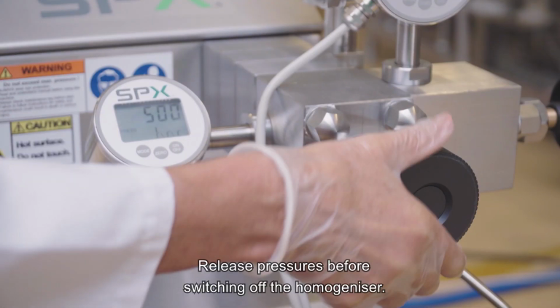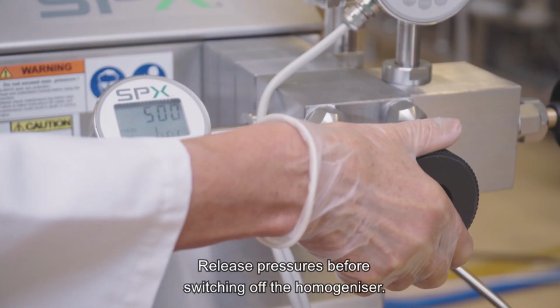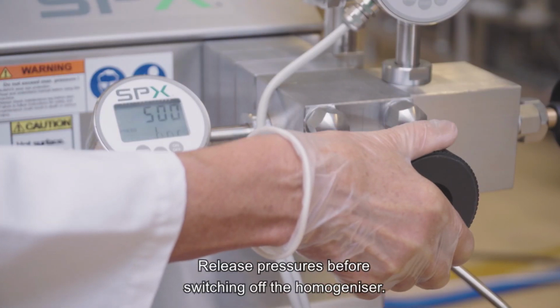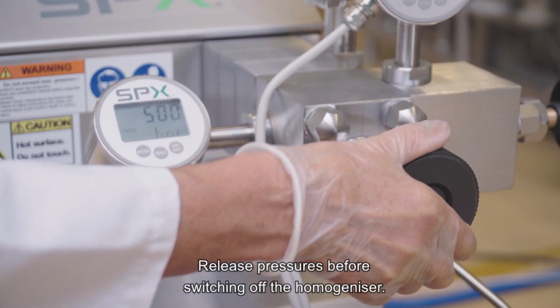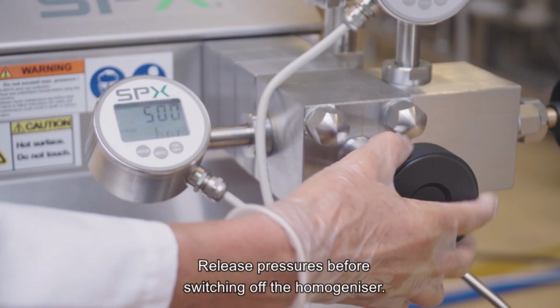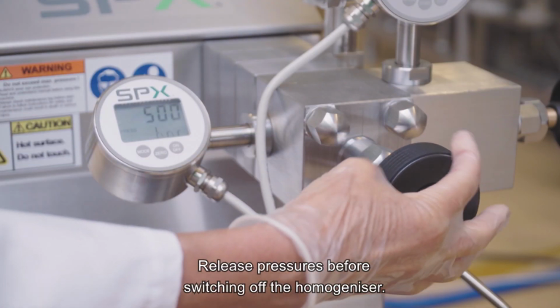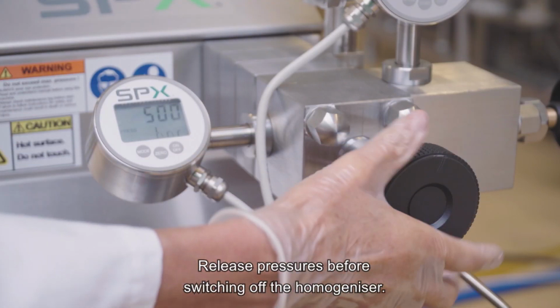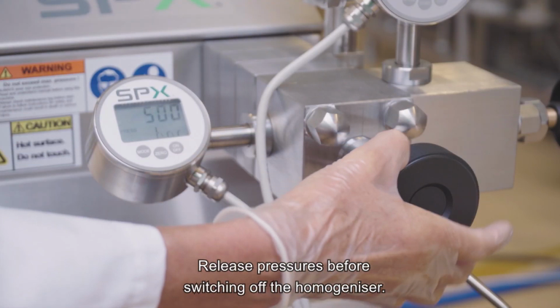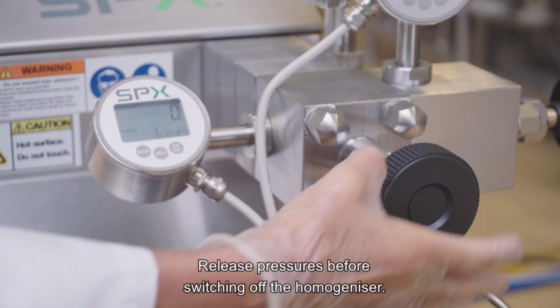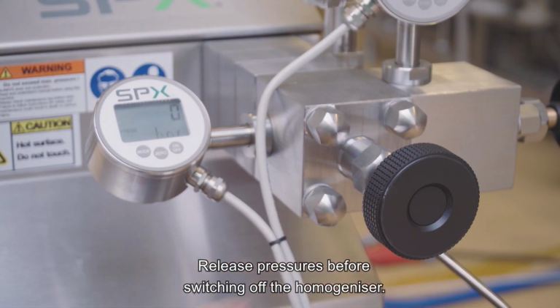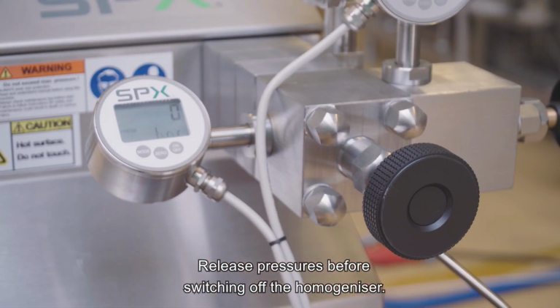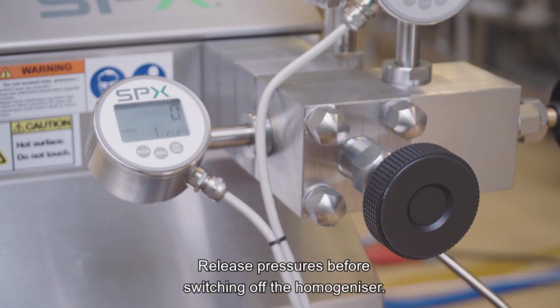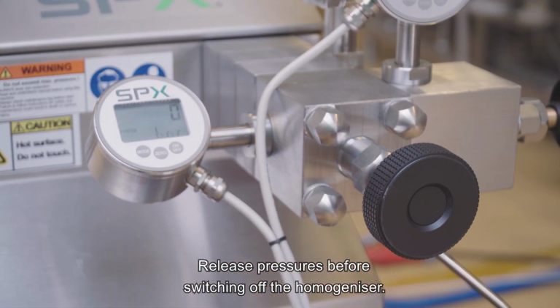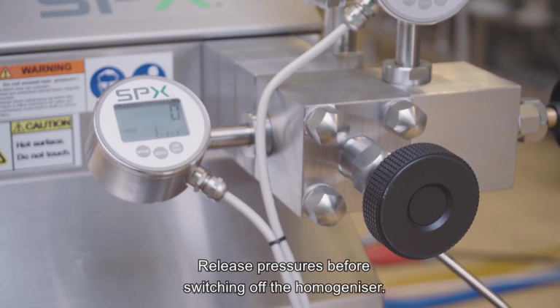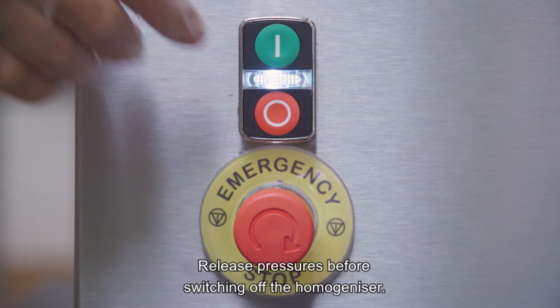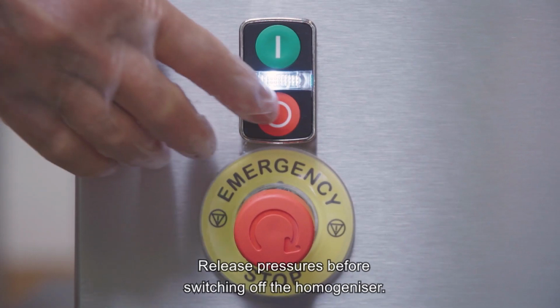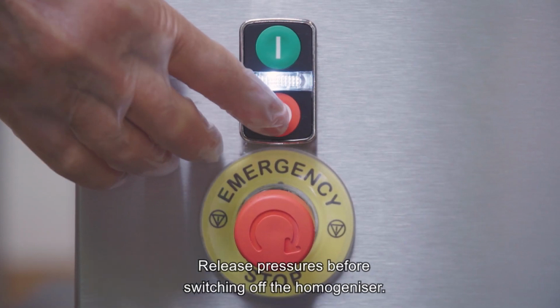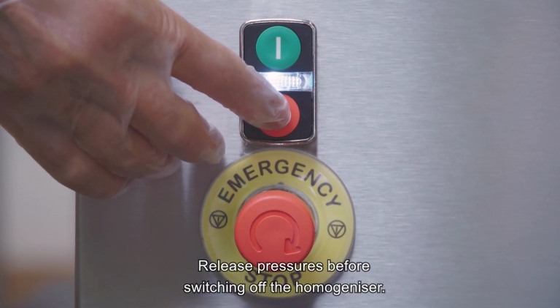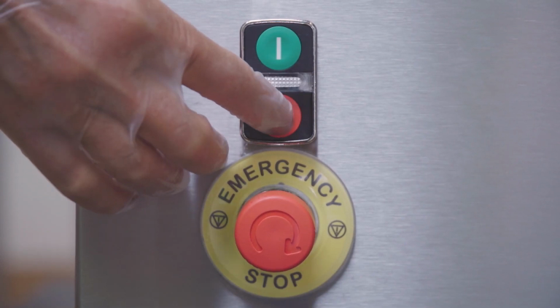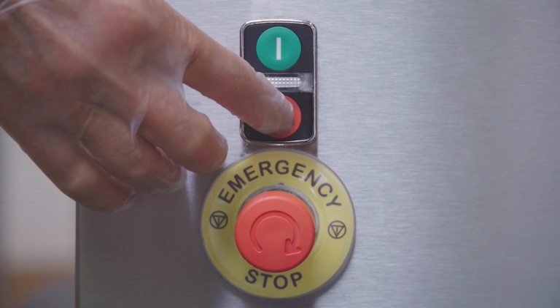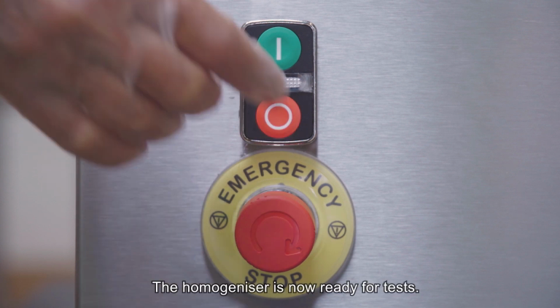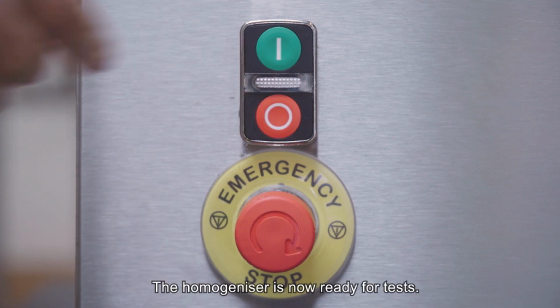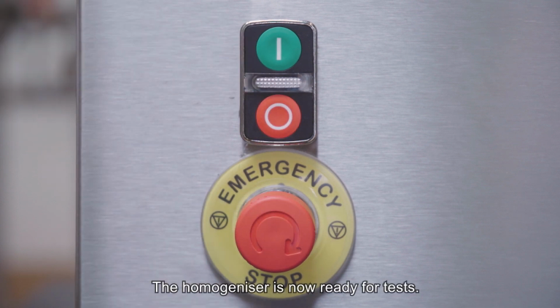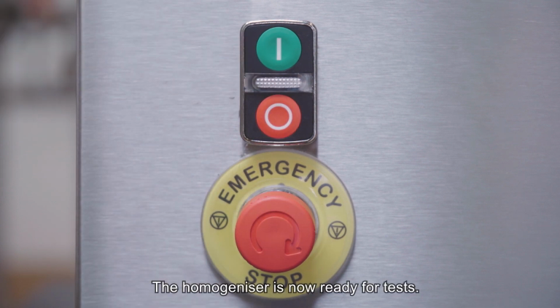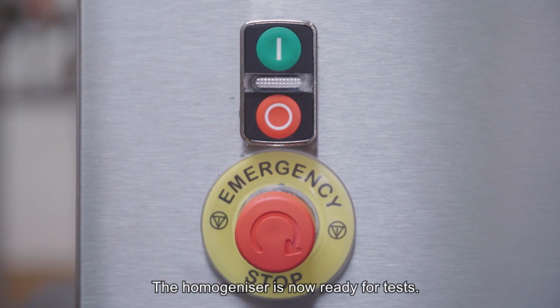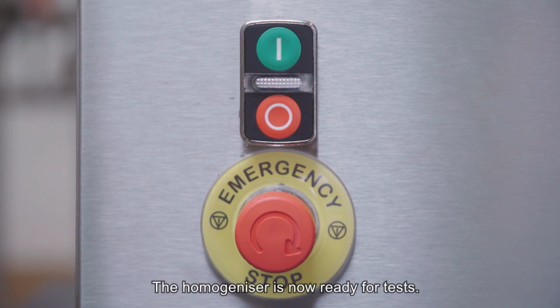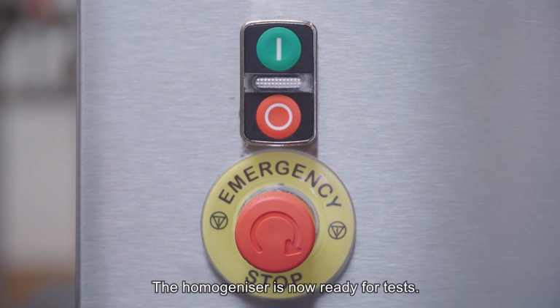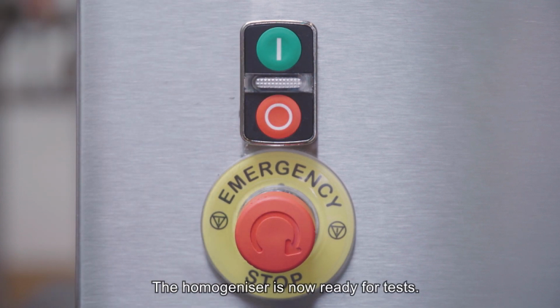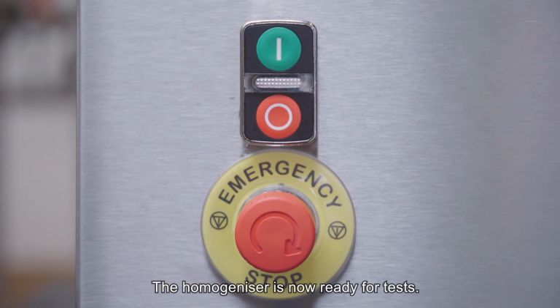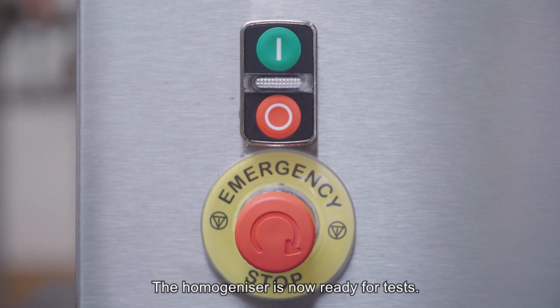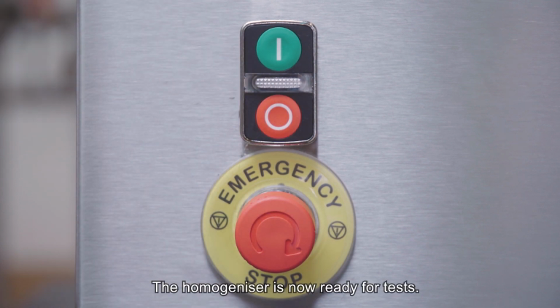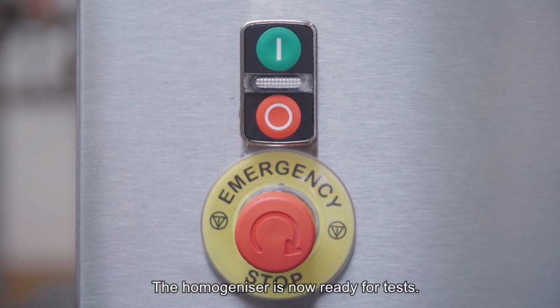Release pressures before switching off the homogenizer. The homogenizer is now ready for tests.